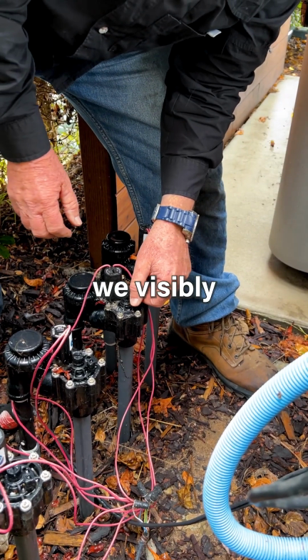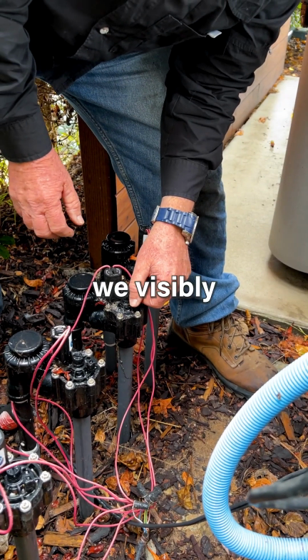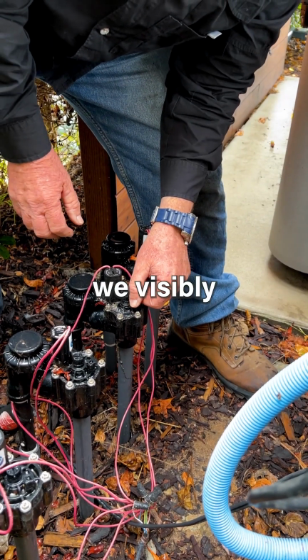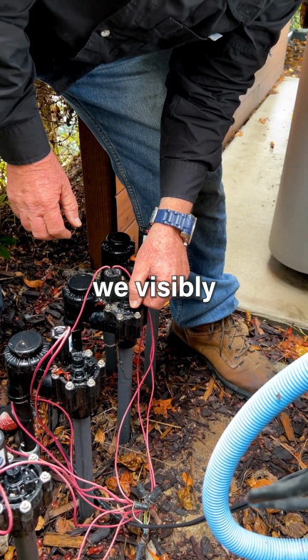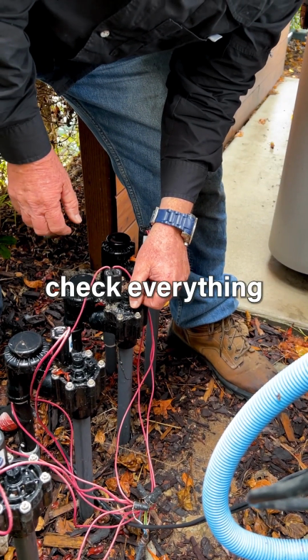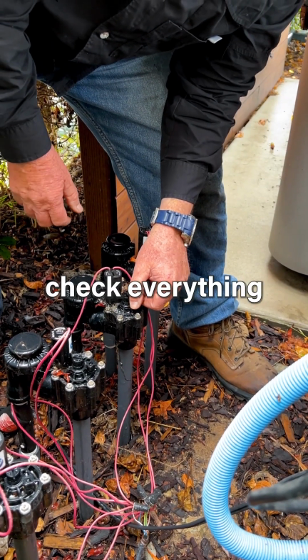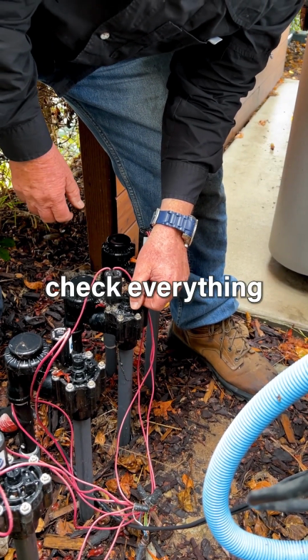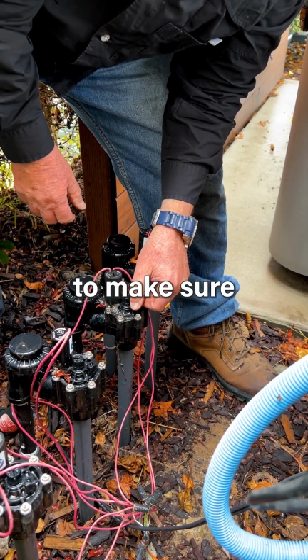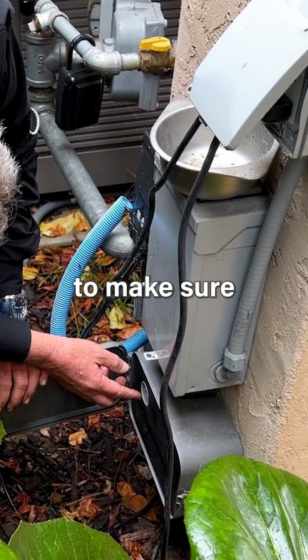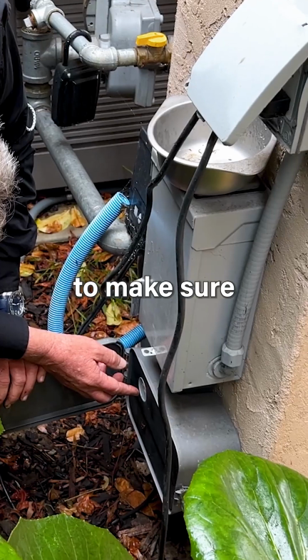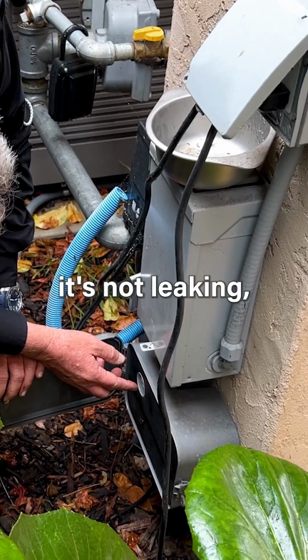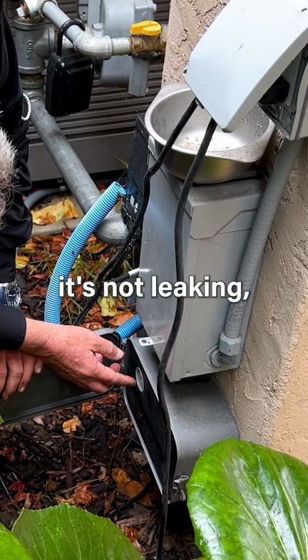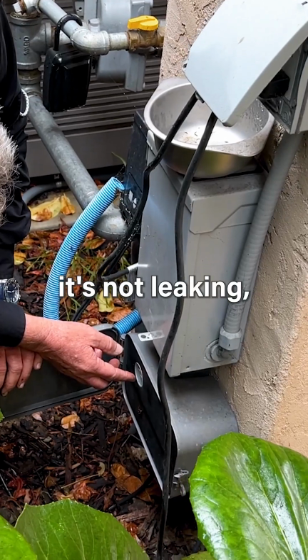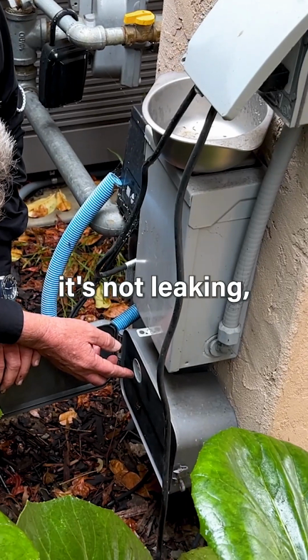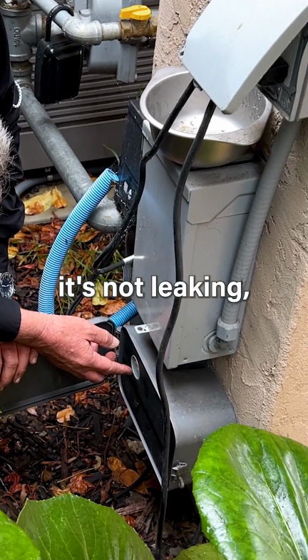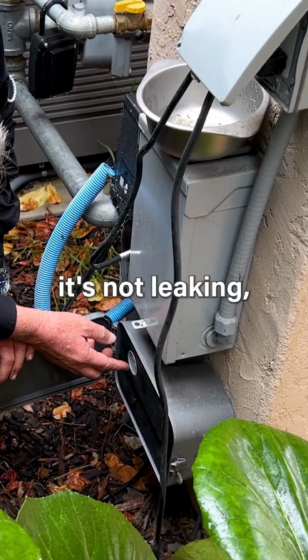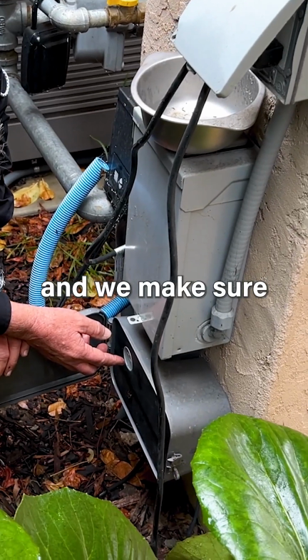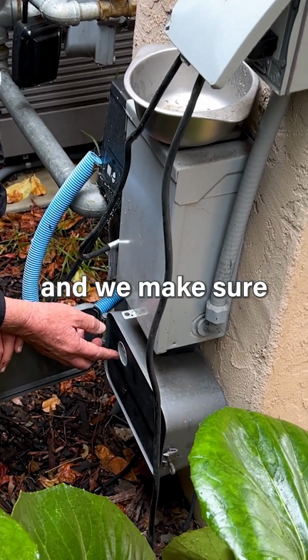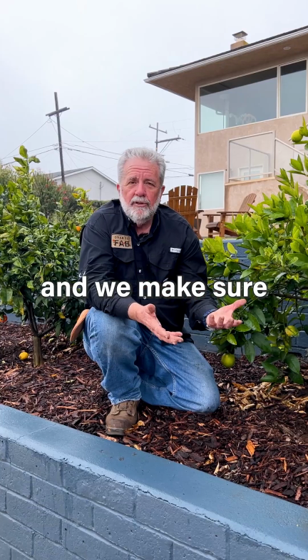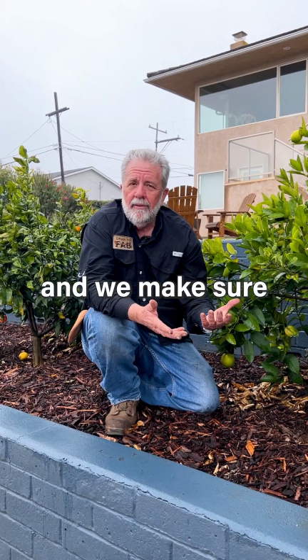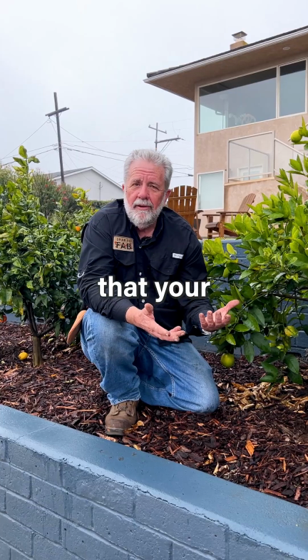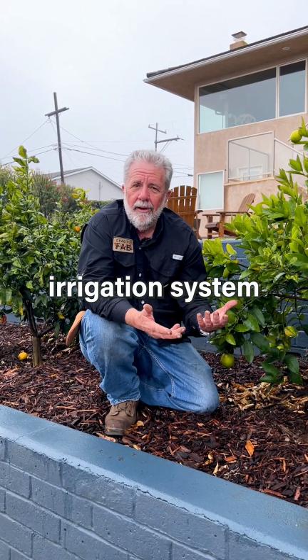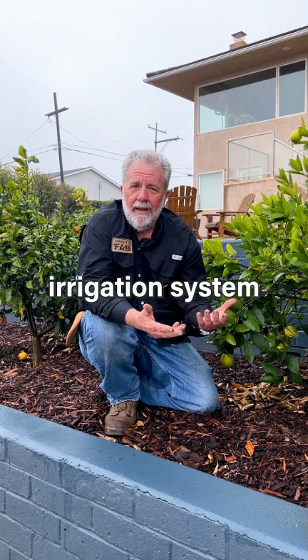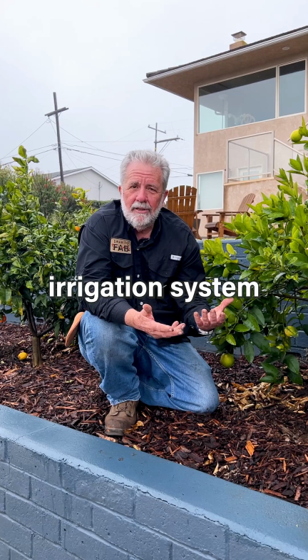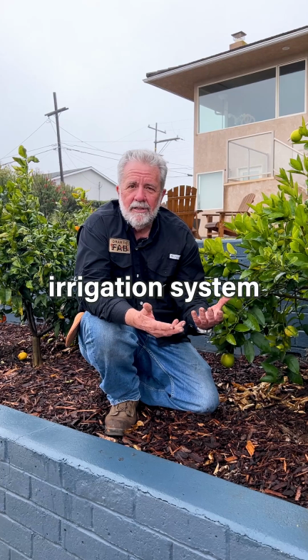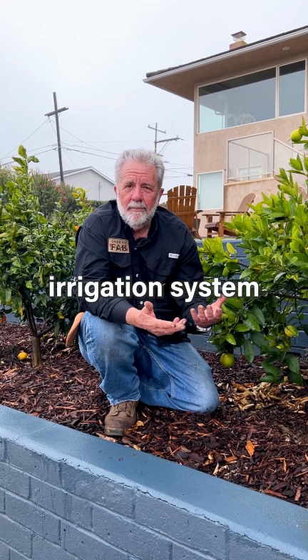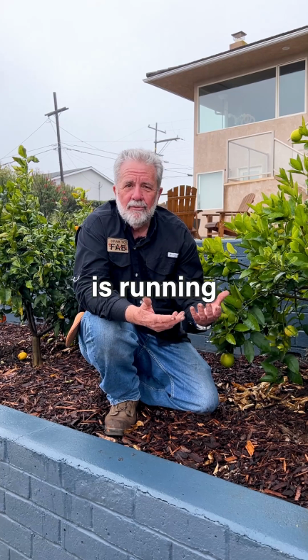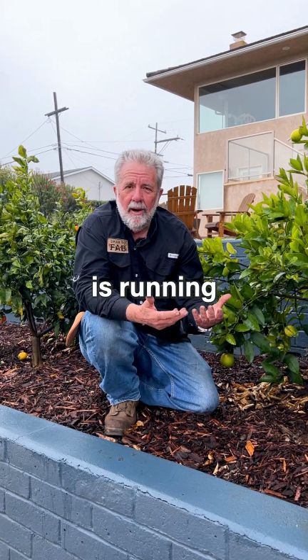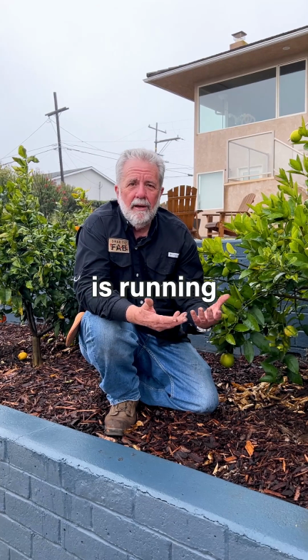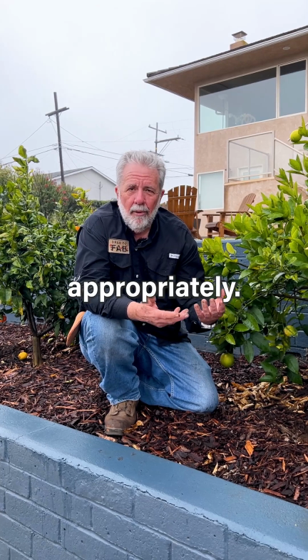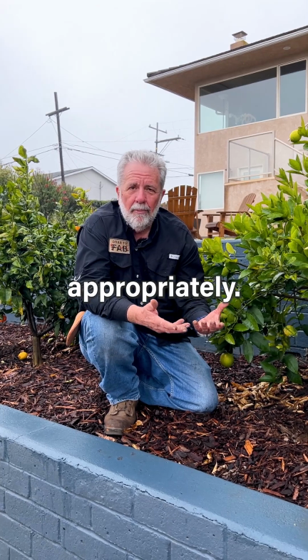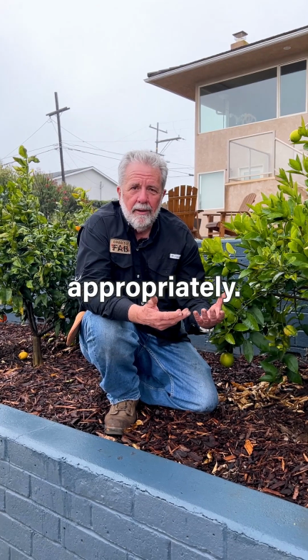We visibly check everything to make sure it's not leaking and we make sure that your irrigation system is running appropriately.